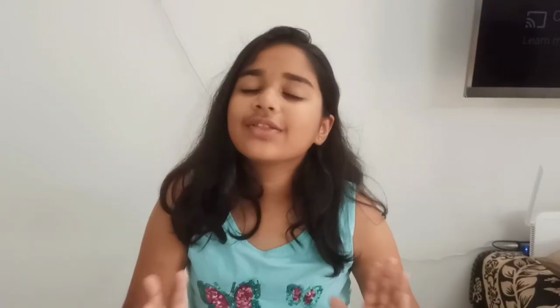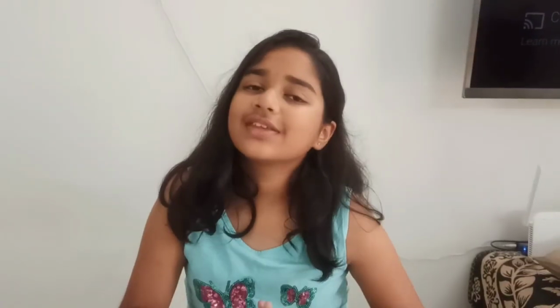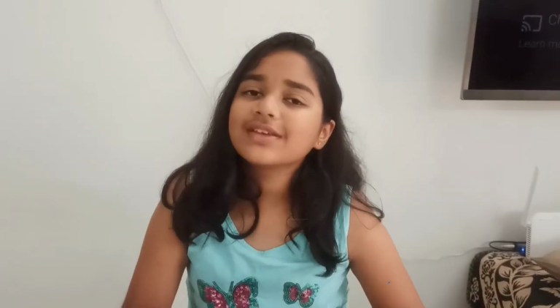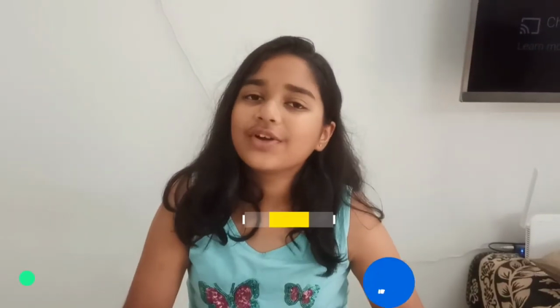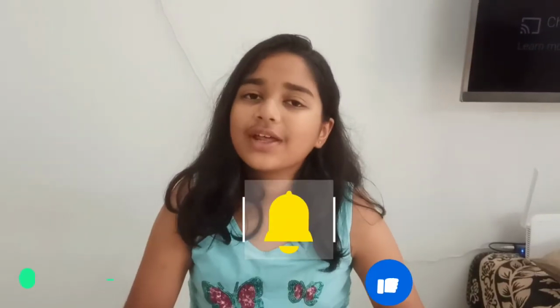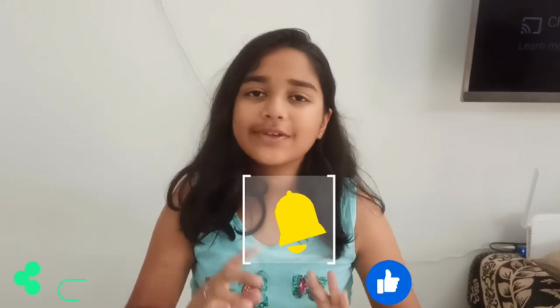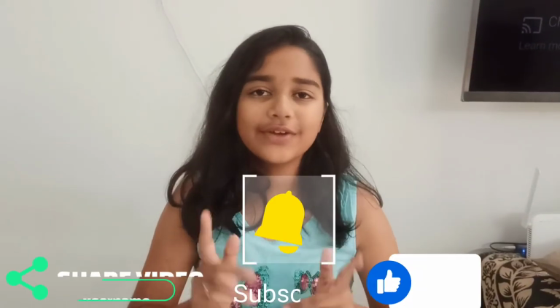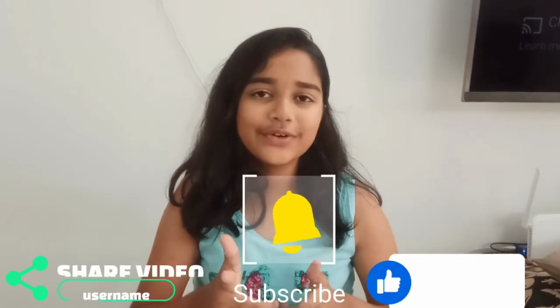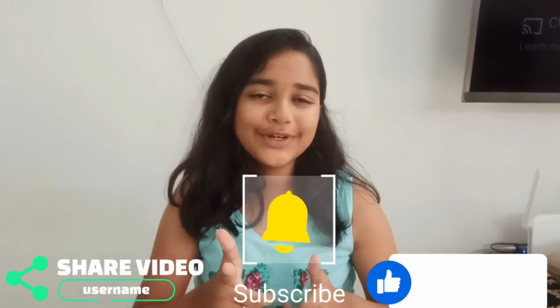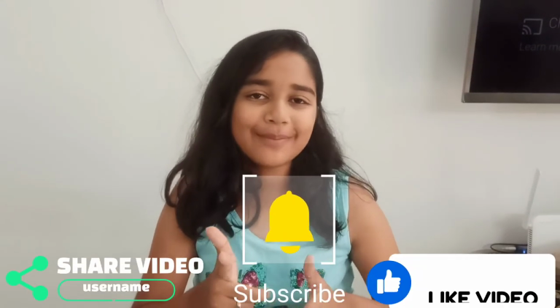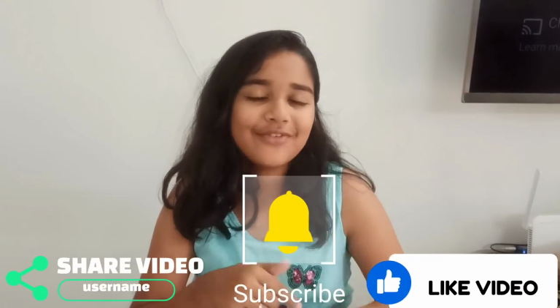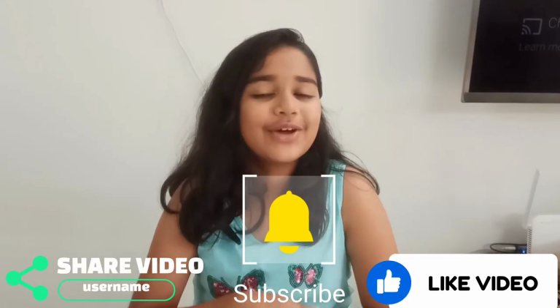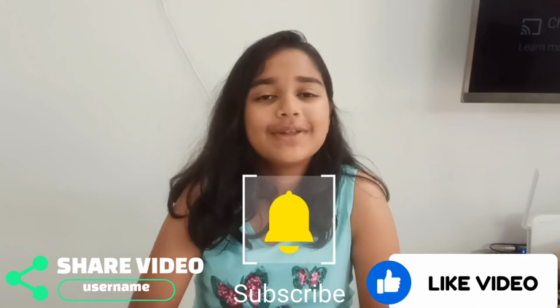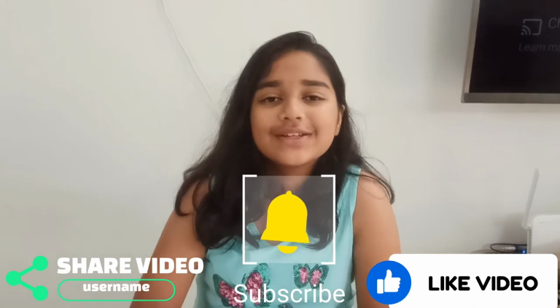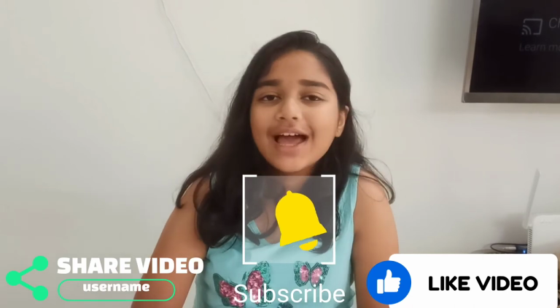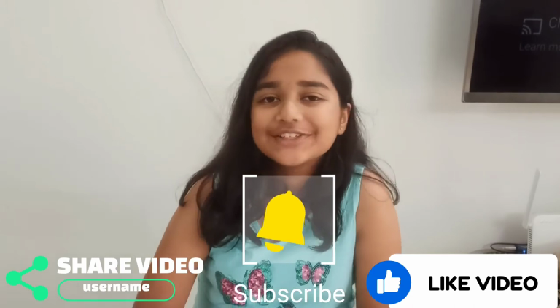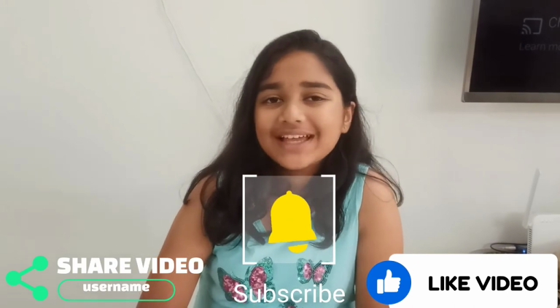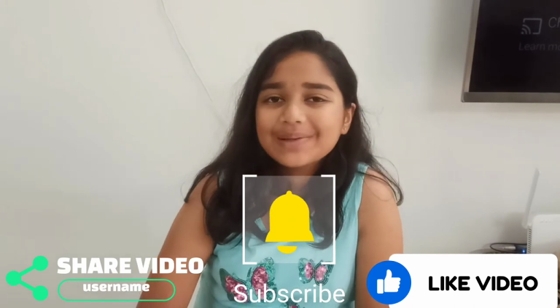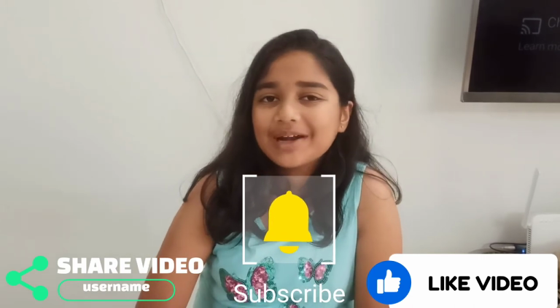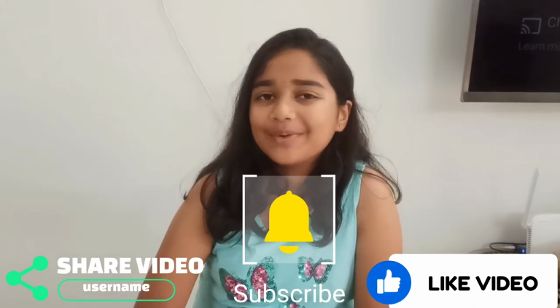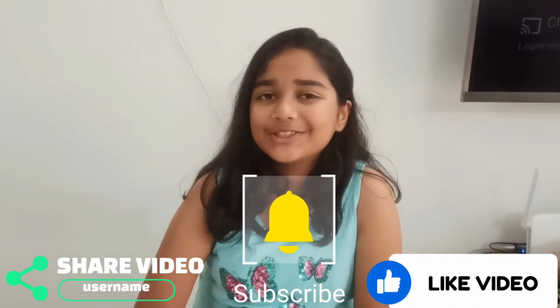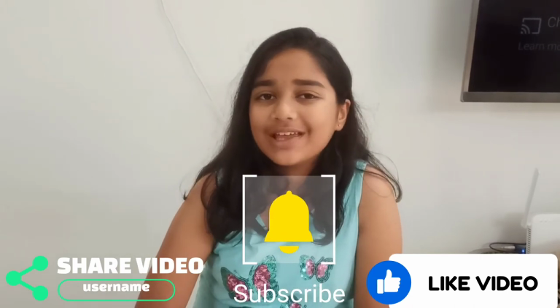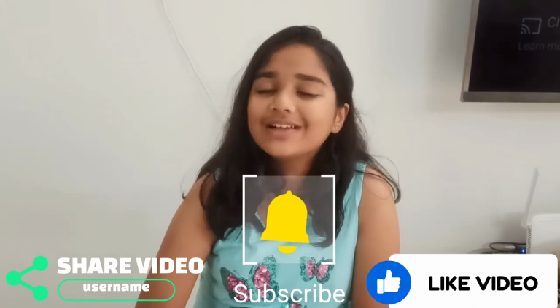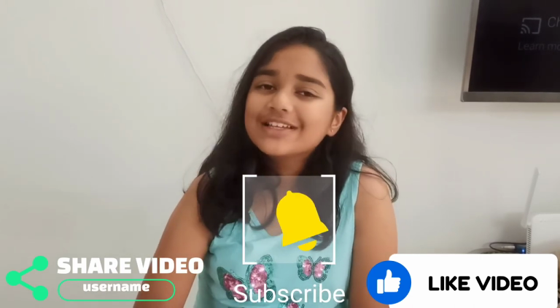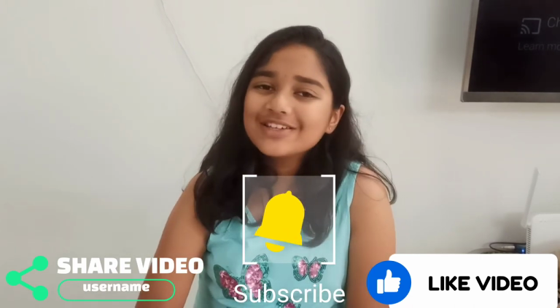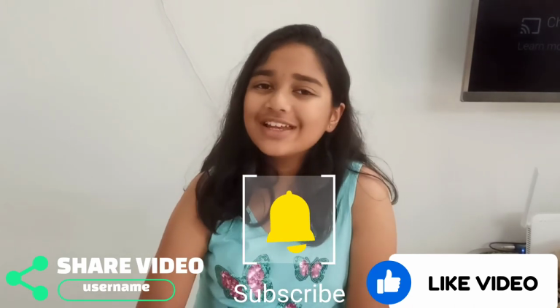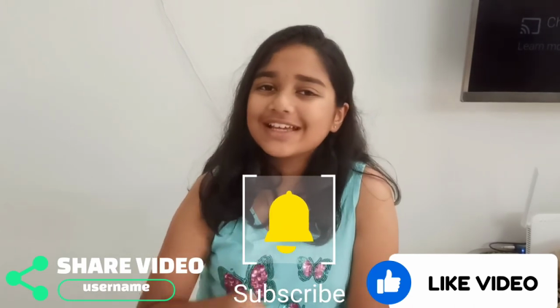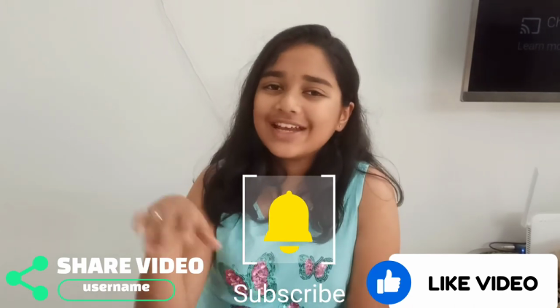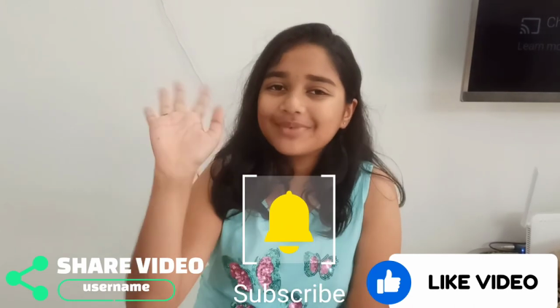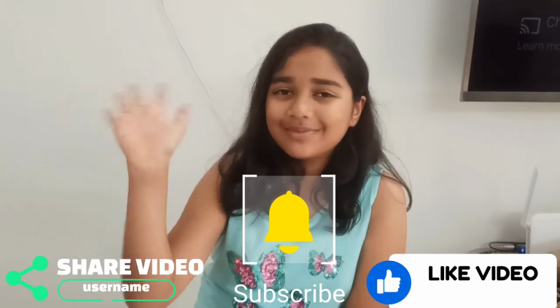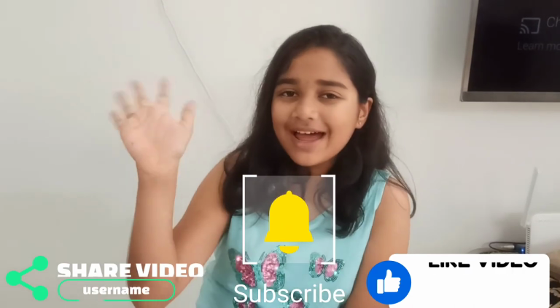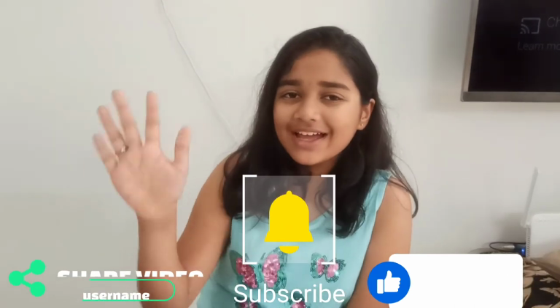This is it for today's video. If you do like my video, please do like, share and subscribe to my channel. See you all next time. Goodbye!